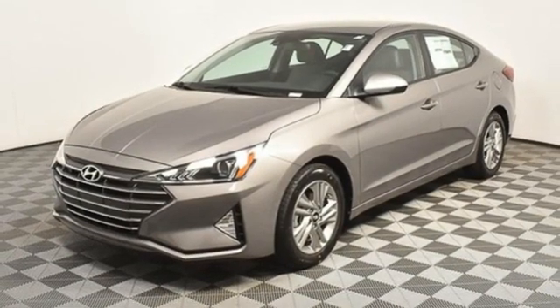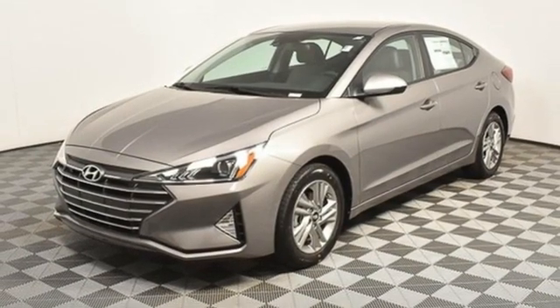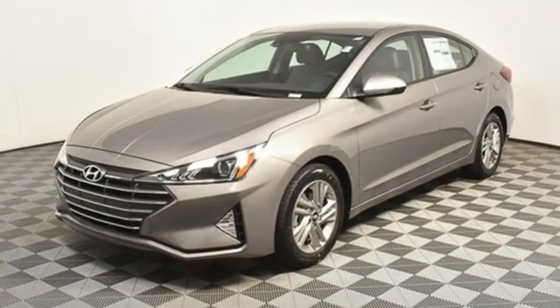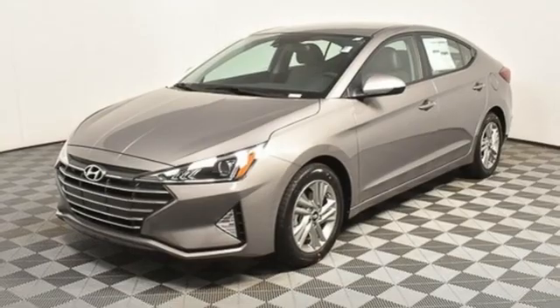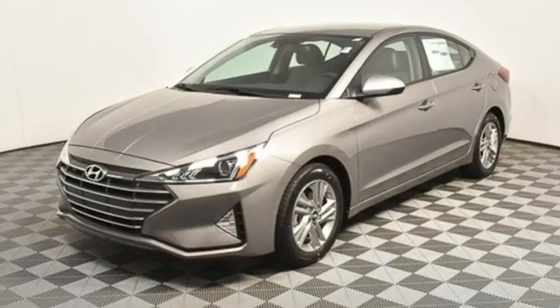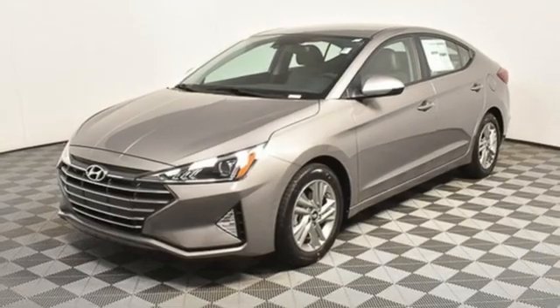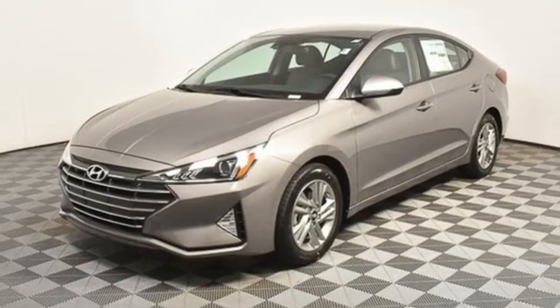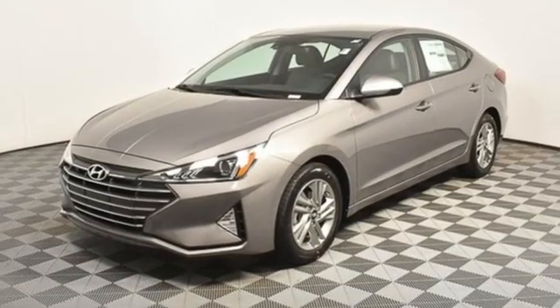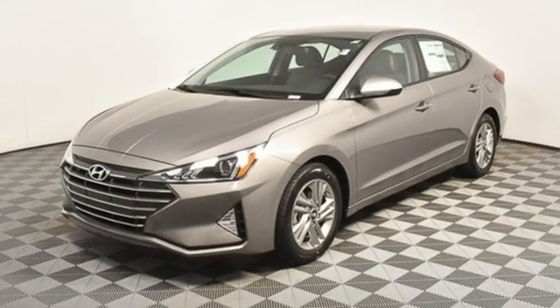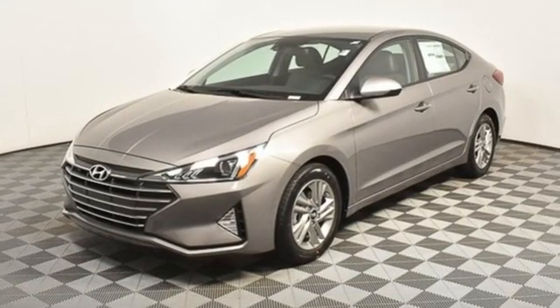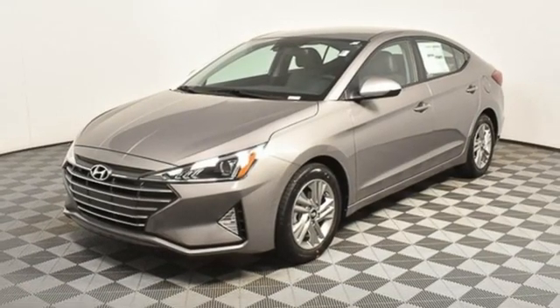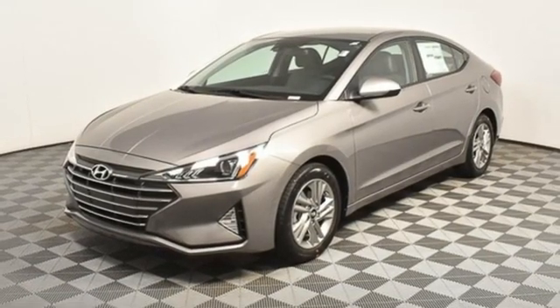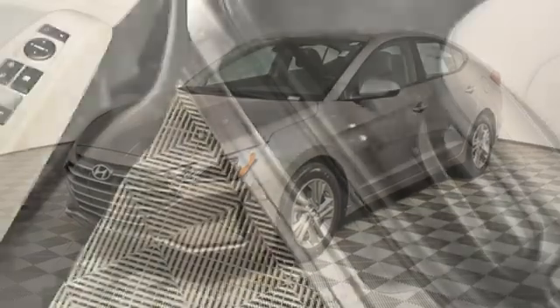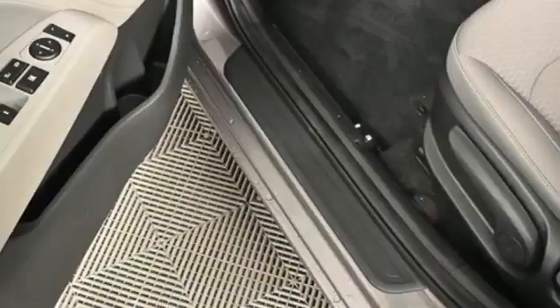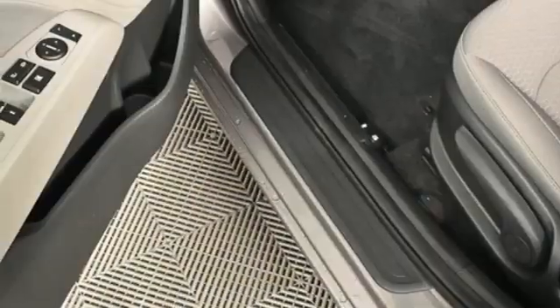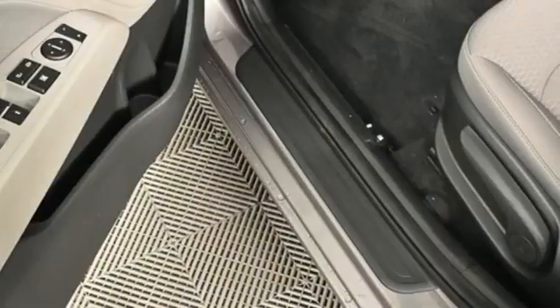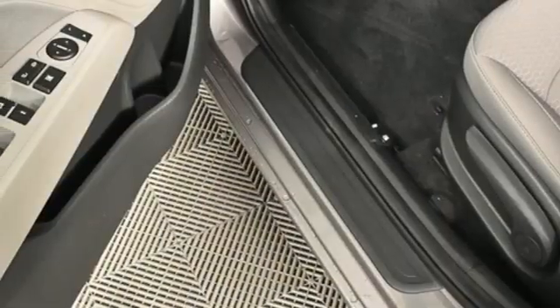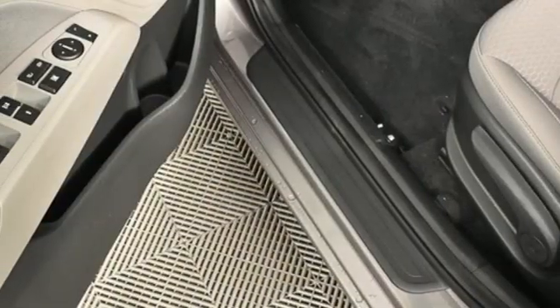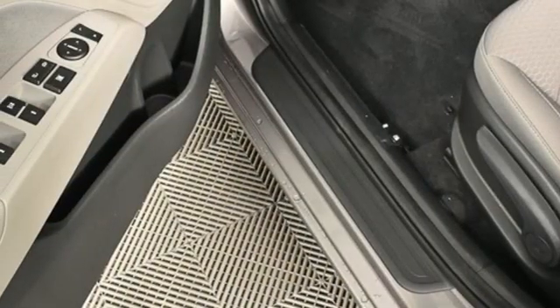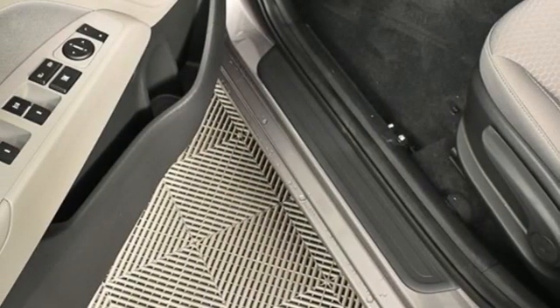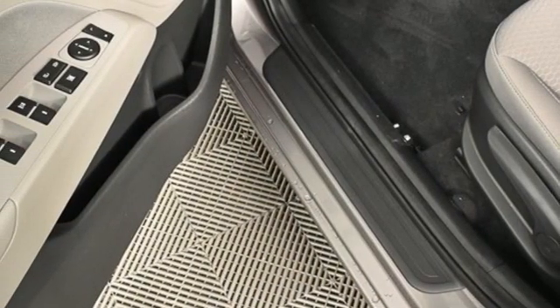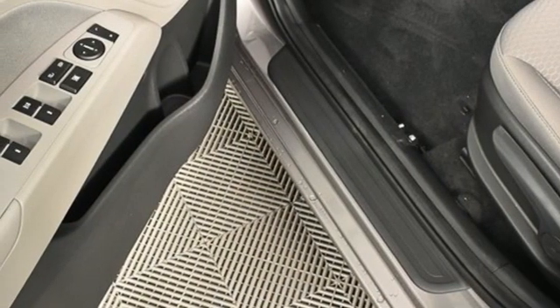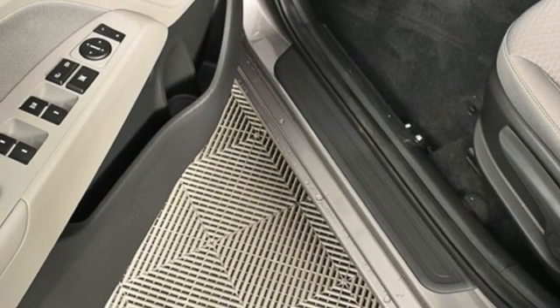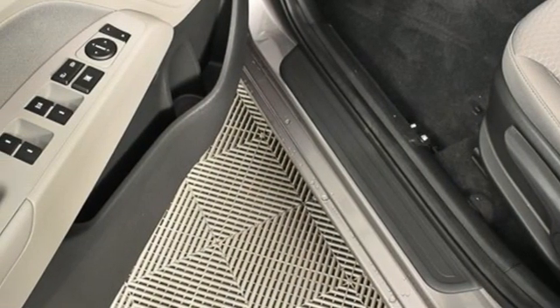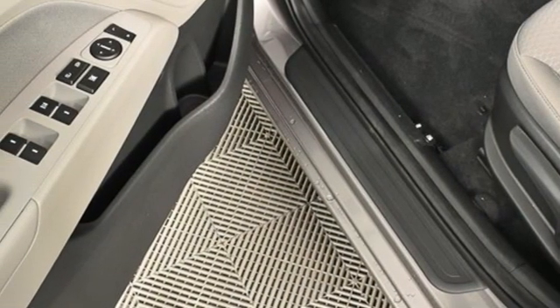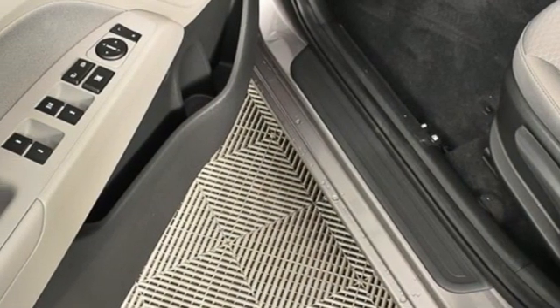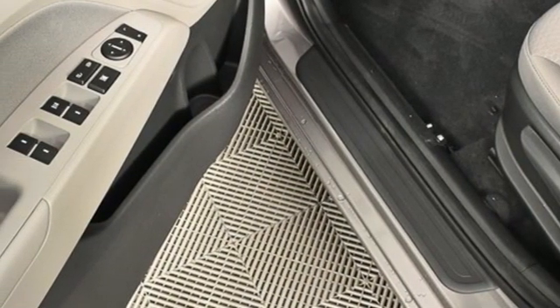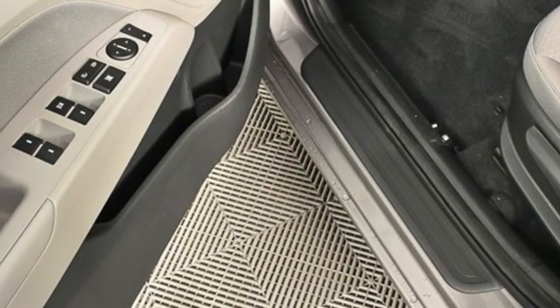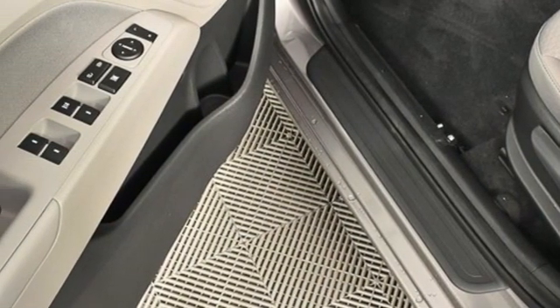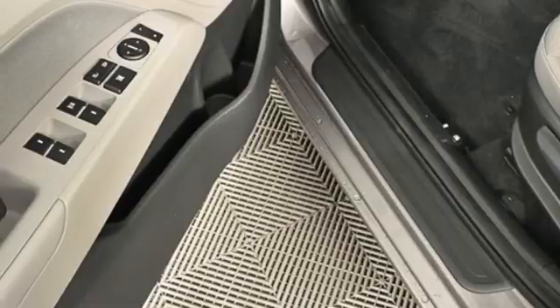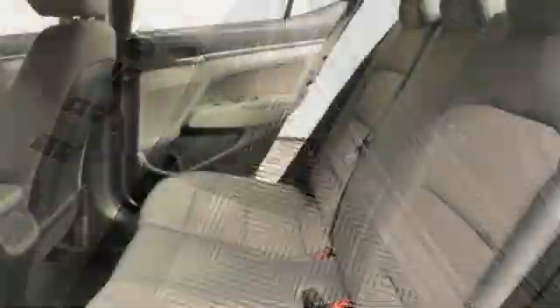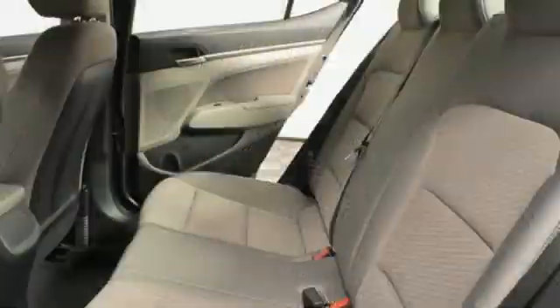Inline four-cylinder engine, aluminum wheels, gas pressurized shocks, and streaming audio.